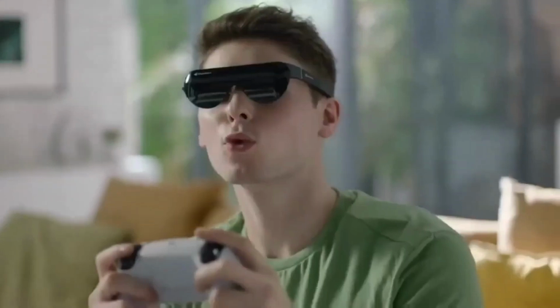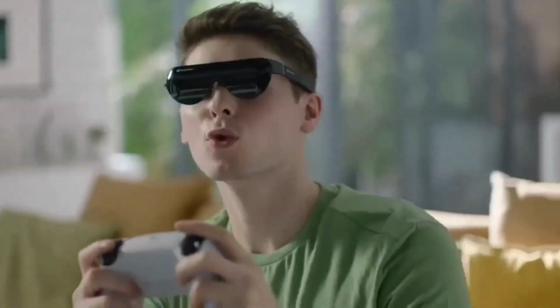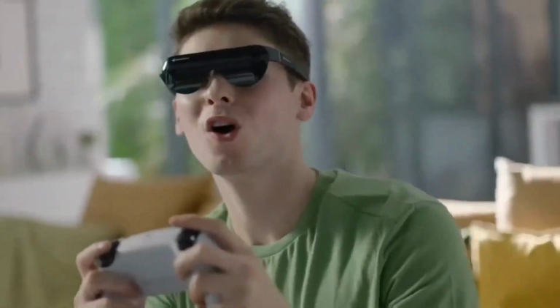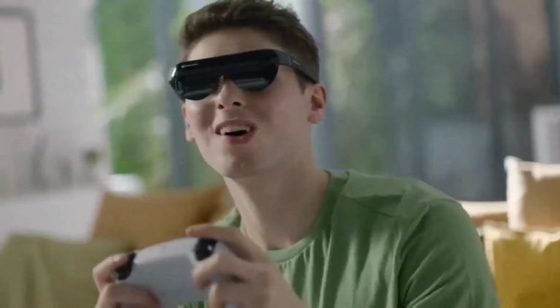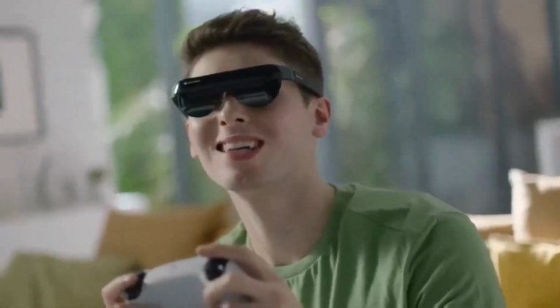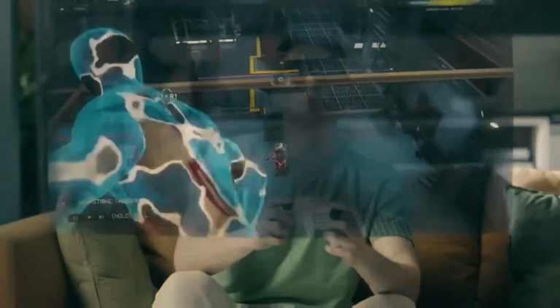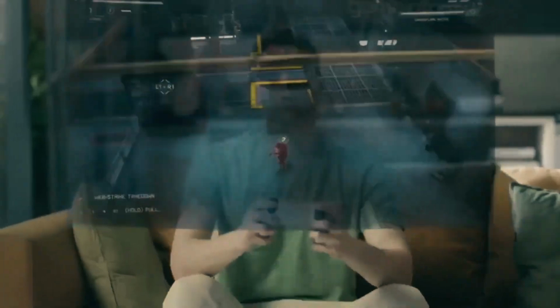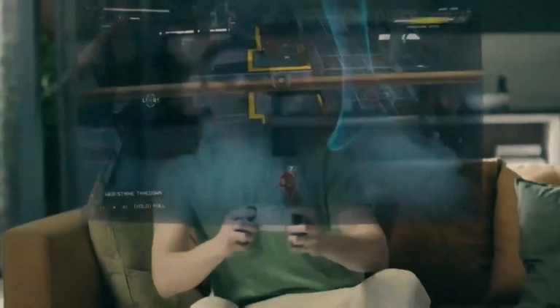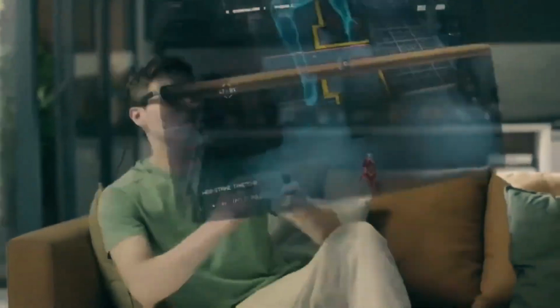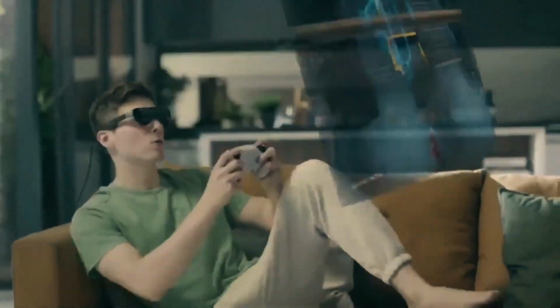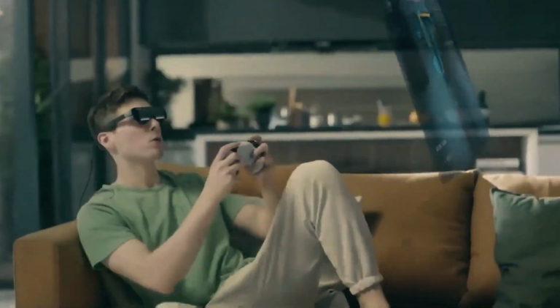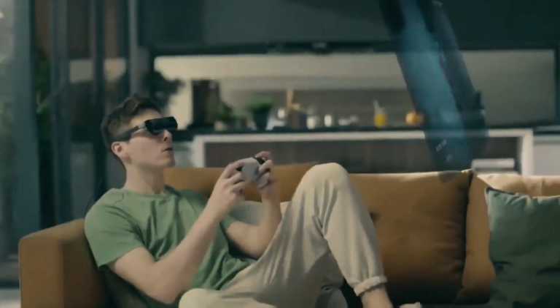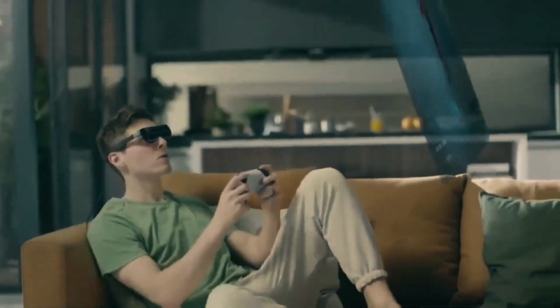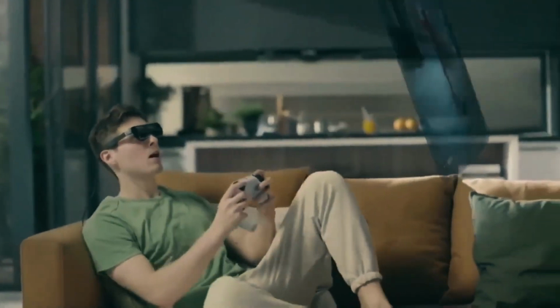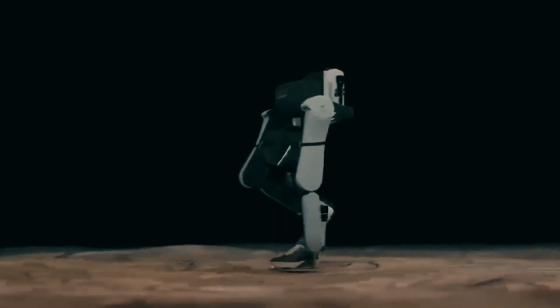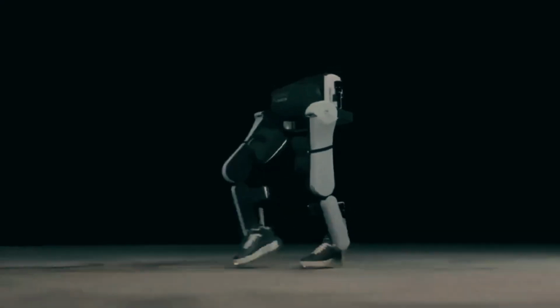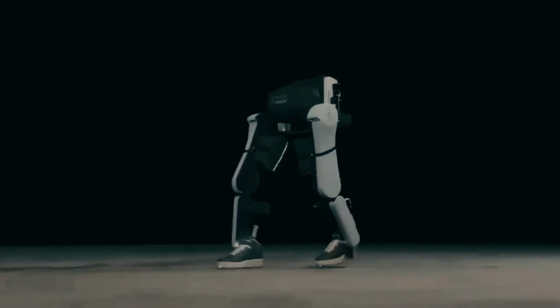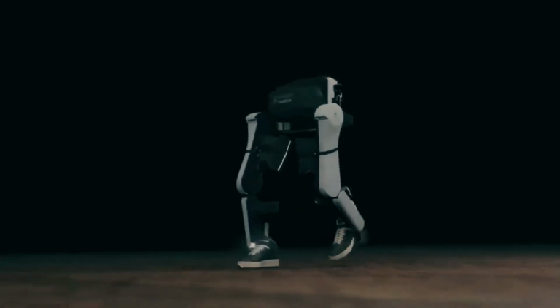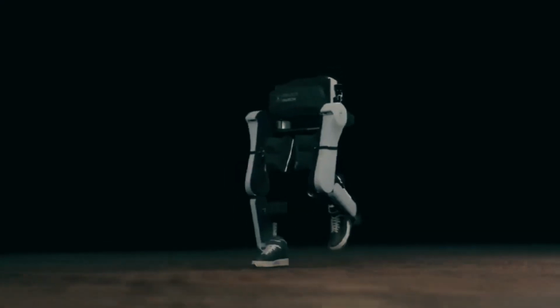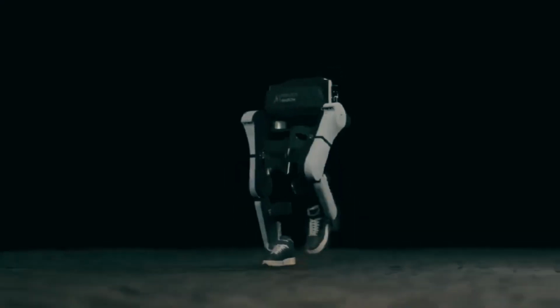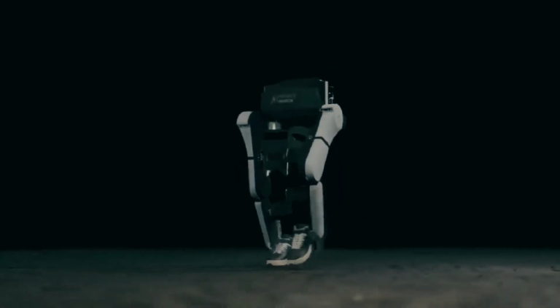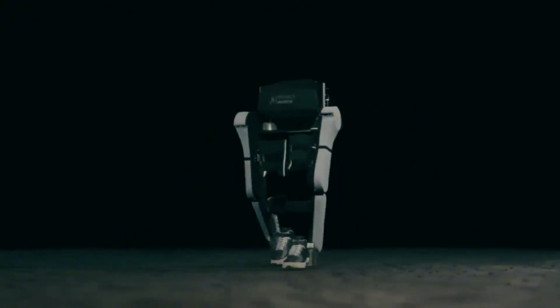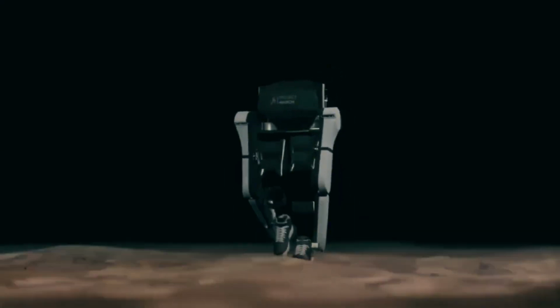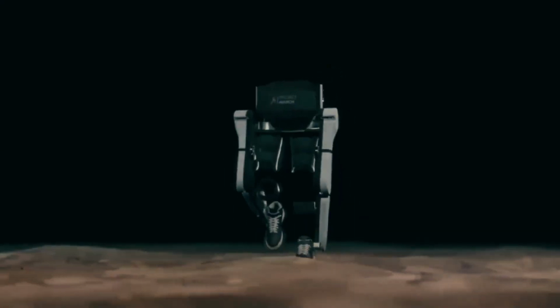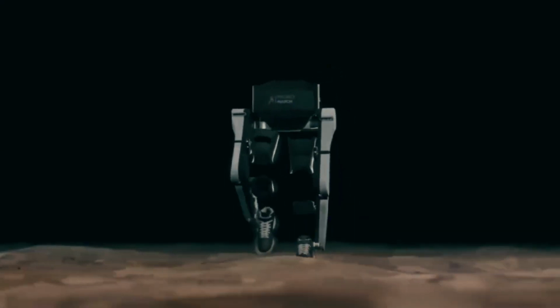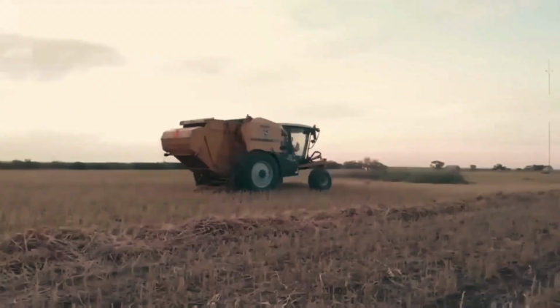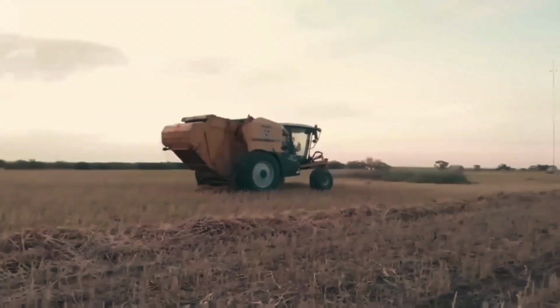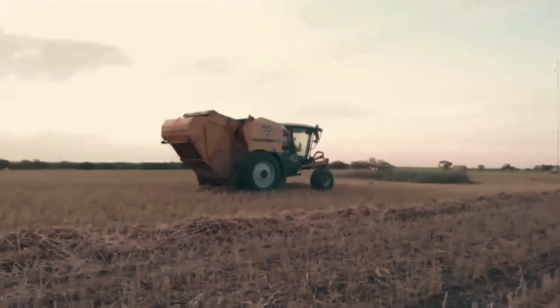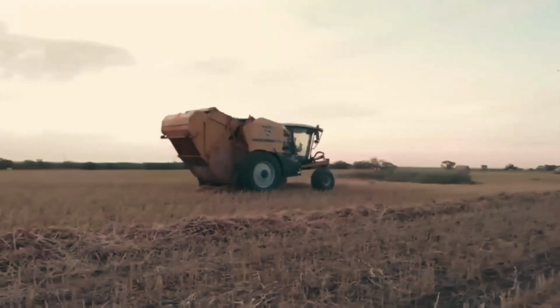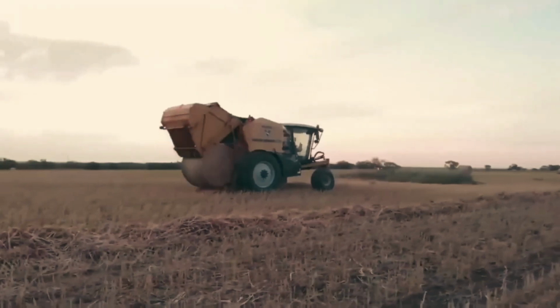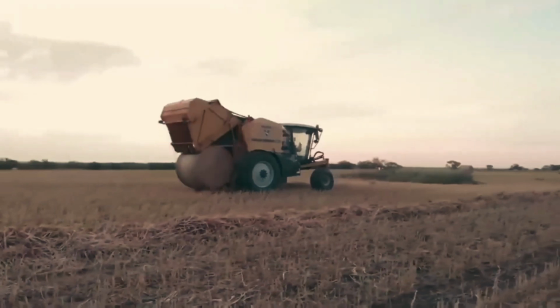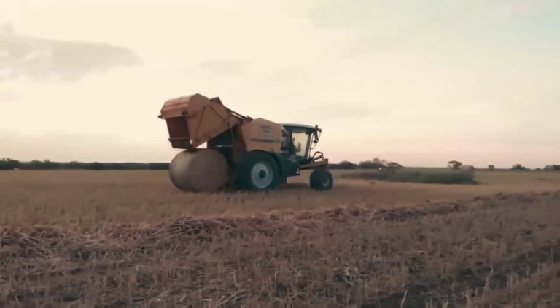In this episode, I'm going to tell you about some of the most amazing and upcoming tech inventions in the world. So let's begin.